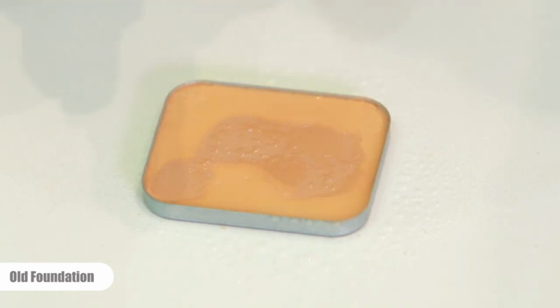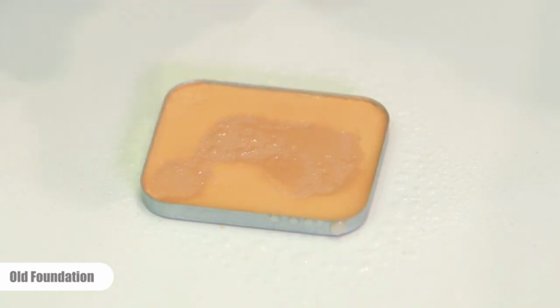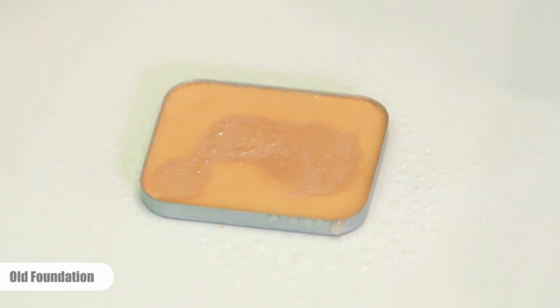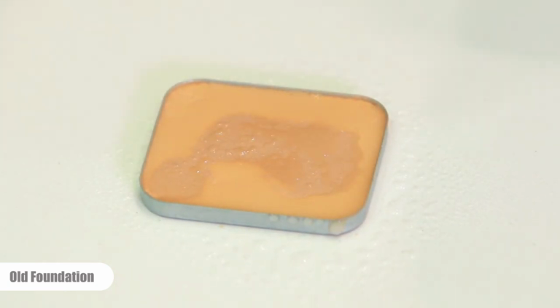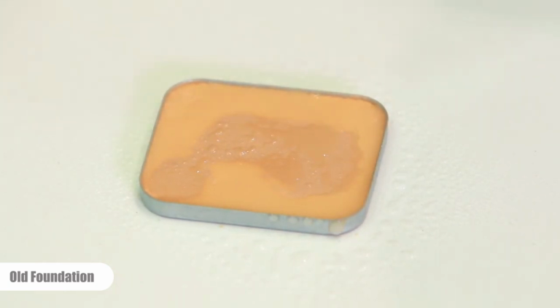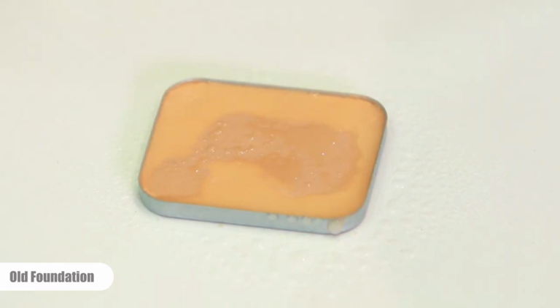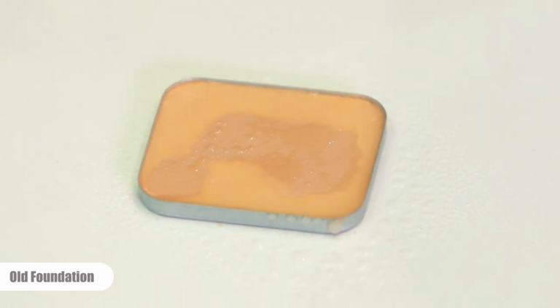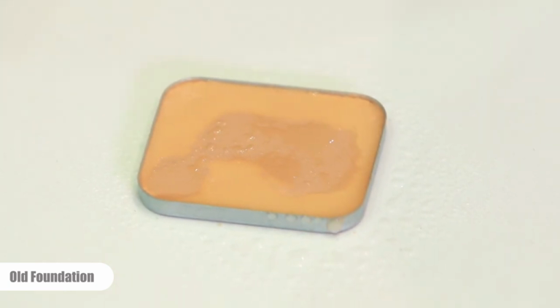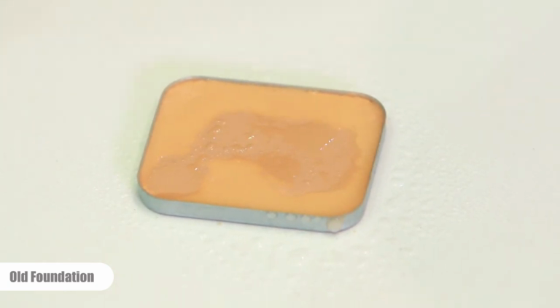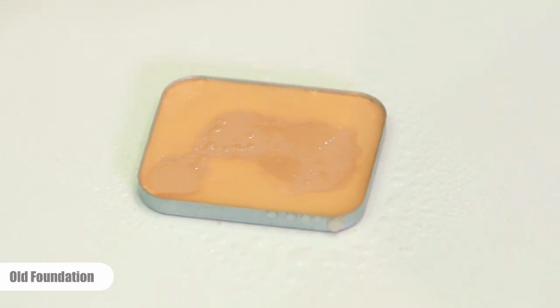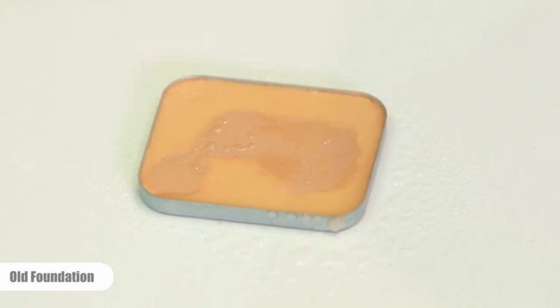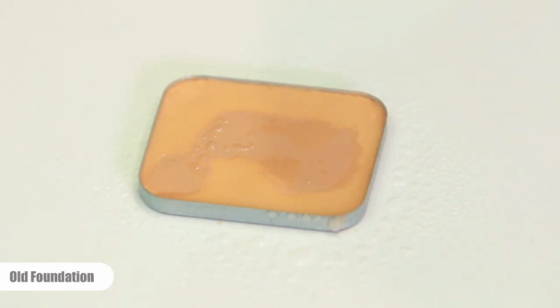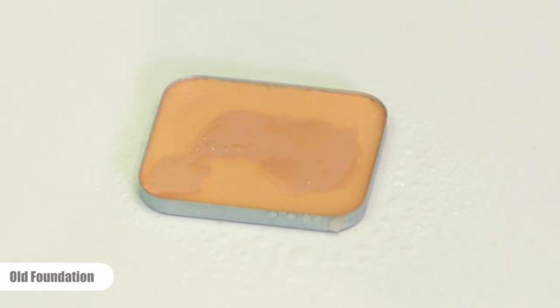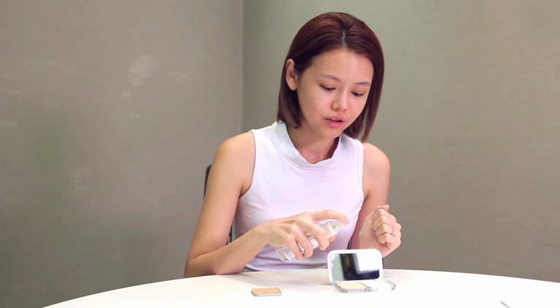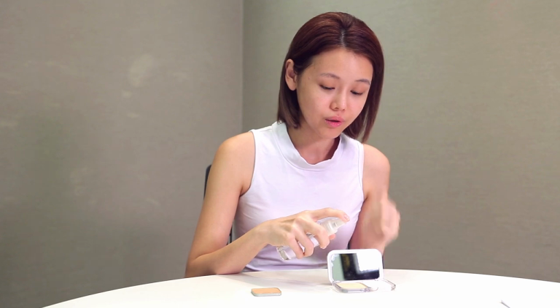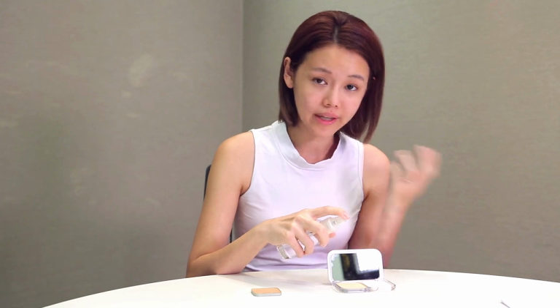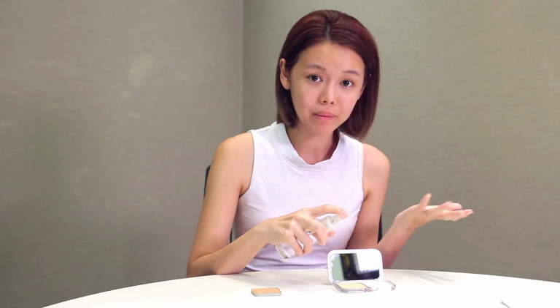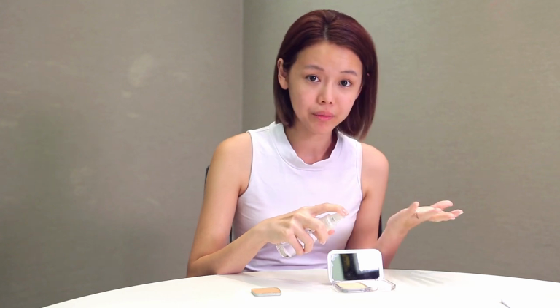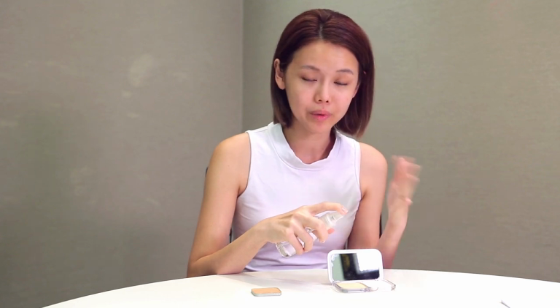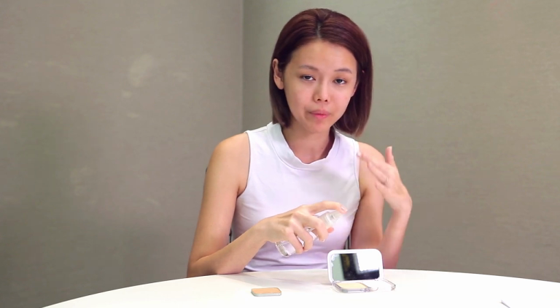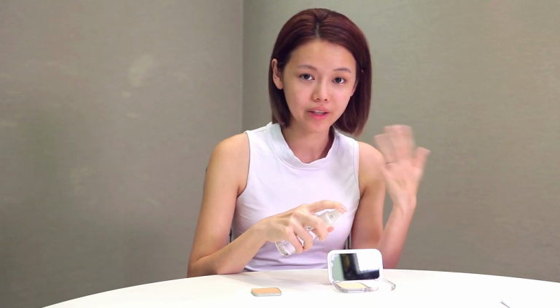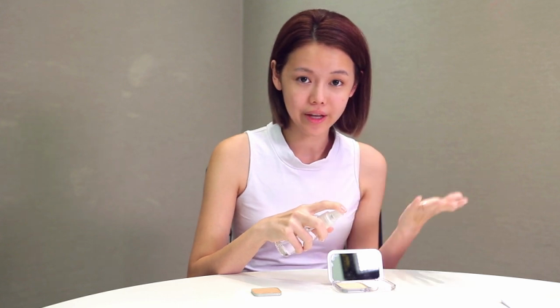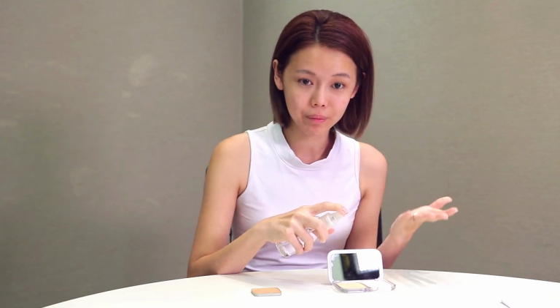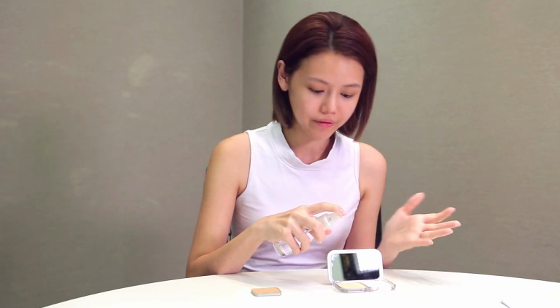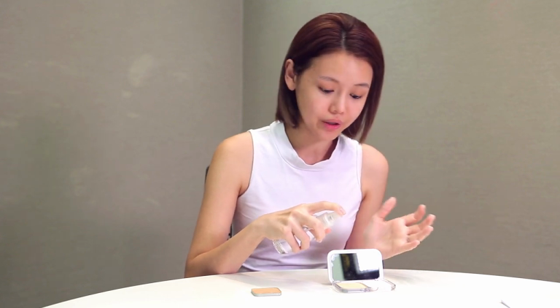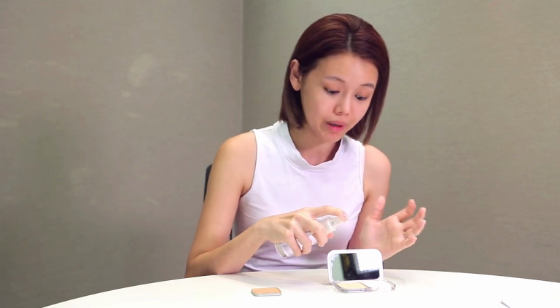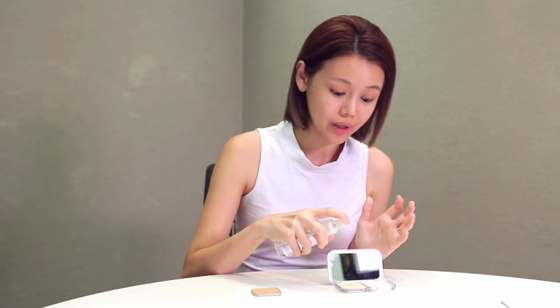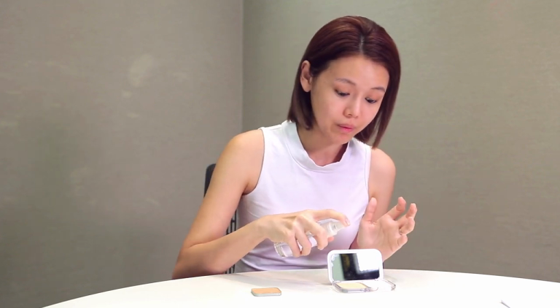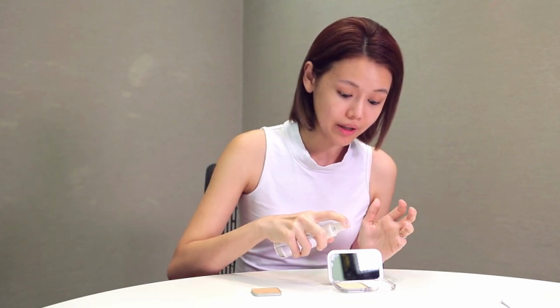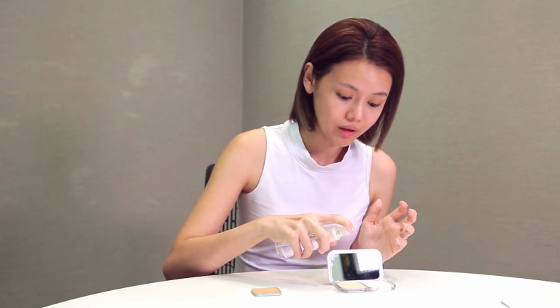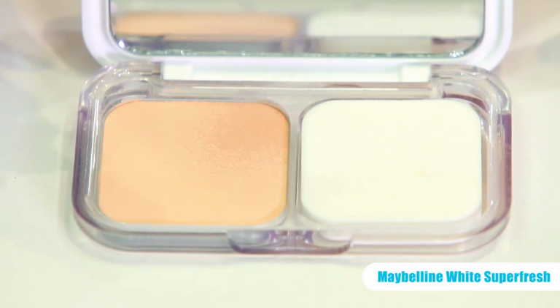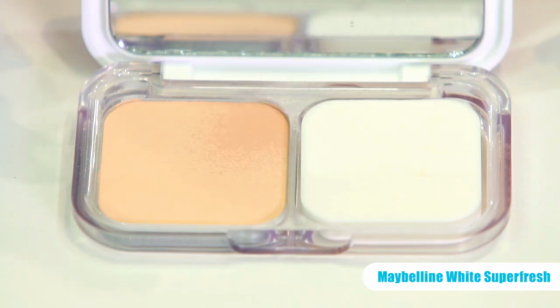After 10 sprays, the water just sort of sits on top of the old foundation. Now I'm gonna spray 10 sprays on the Maybelline one.